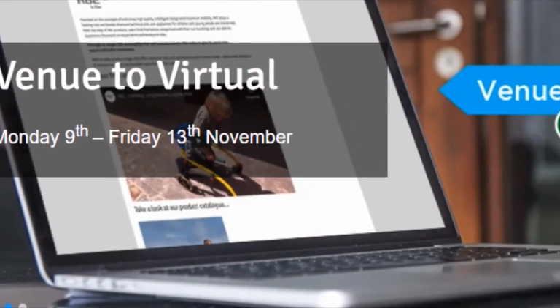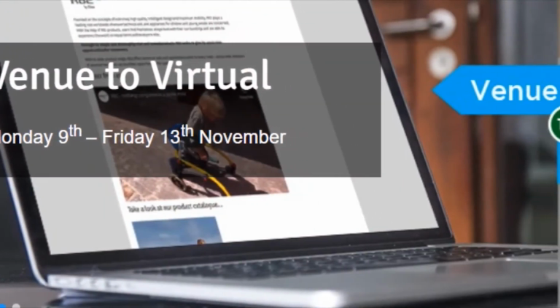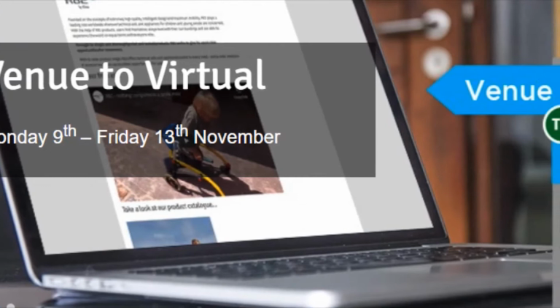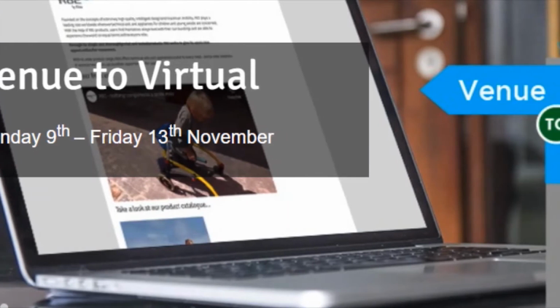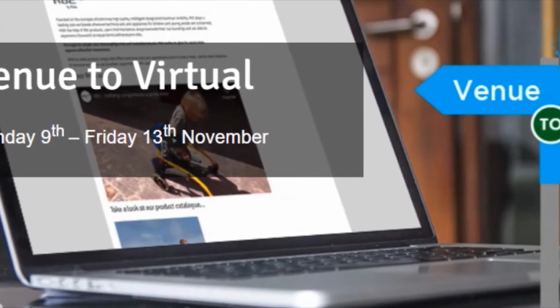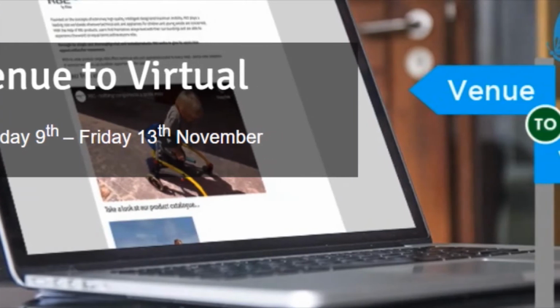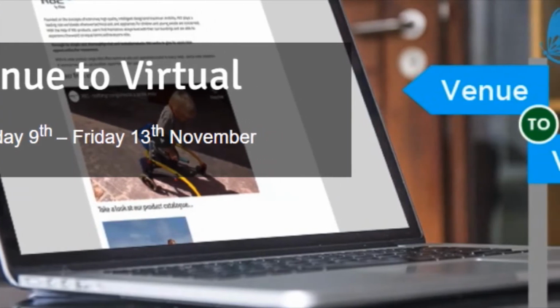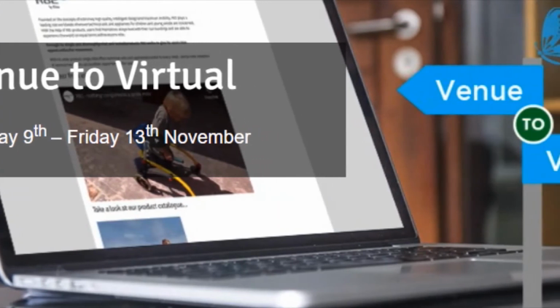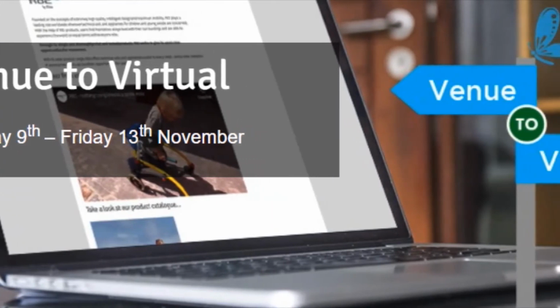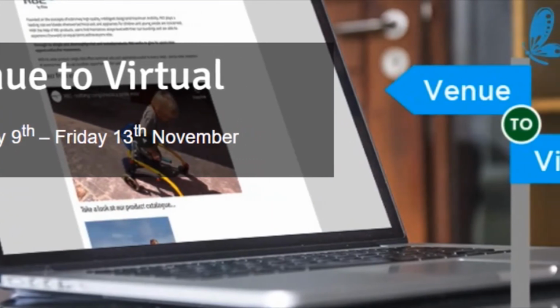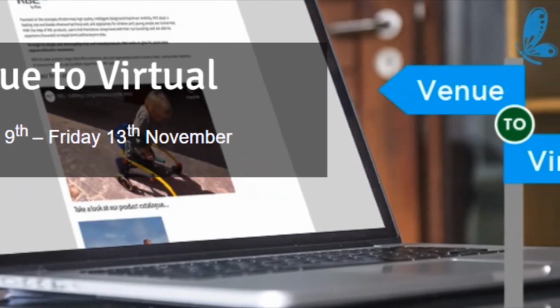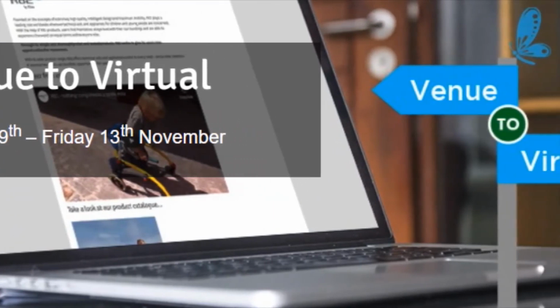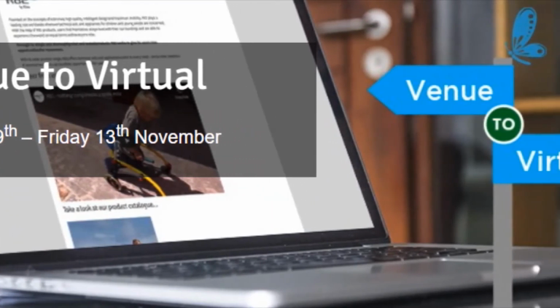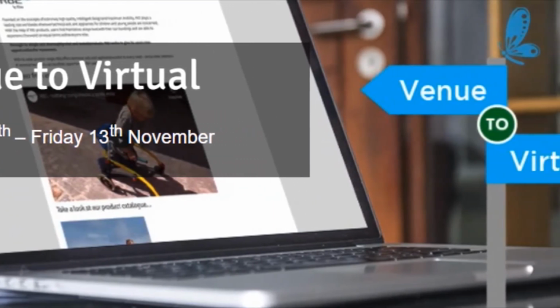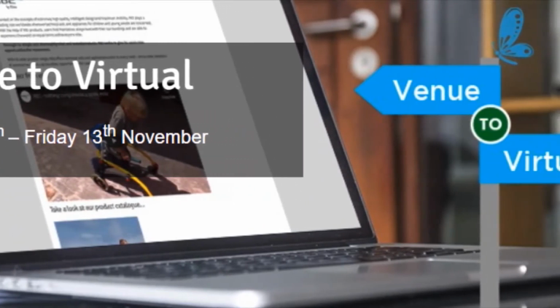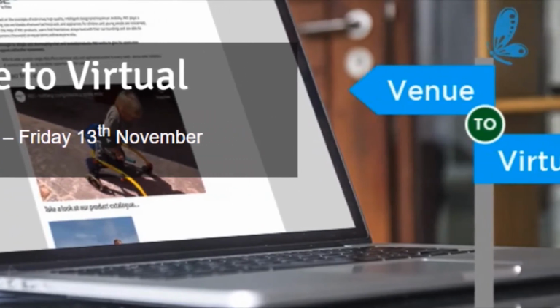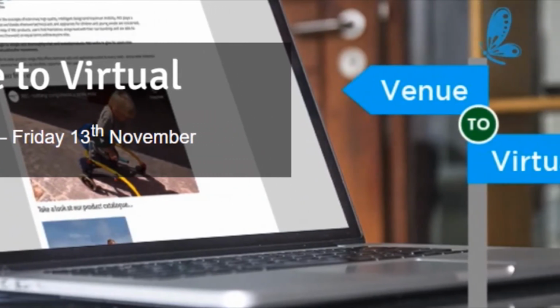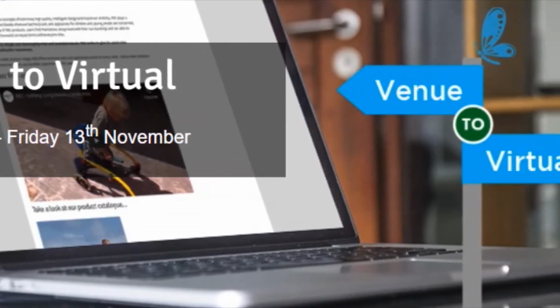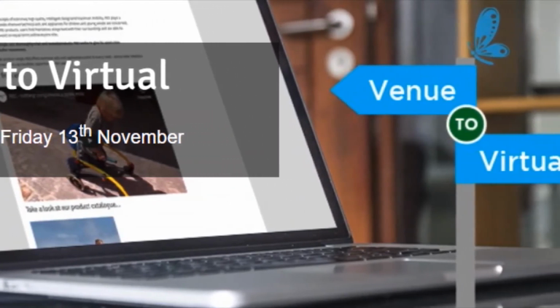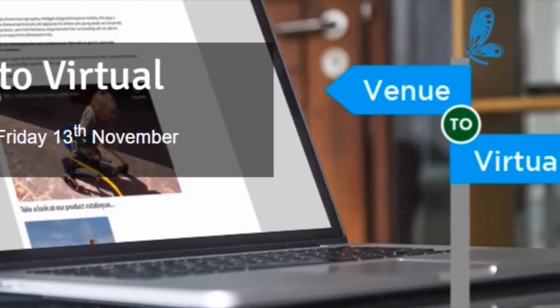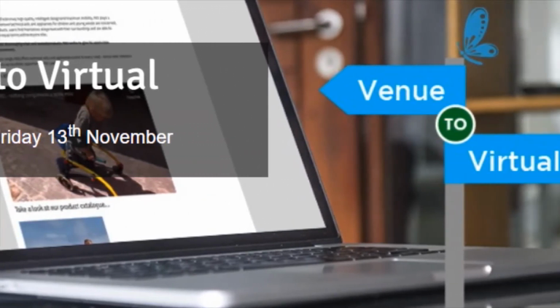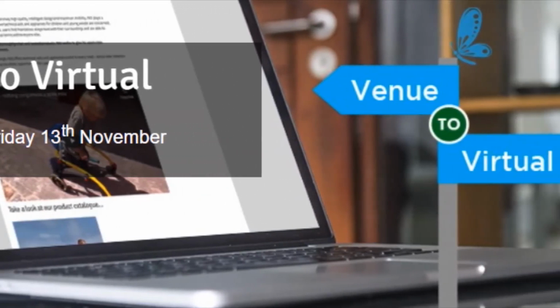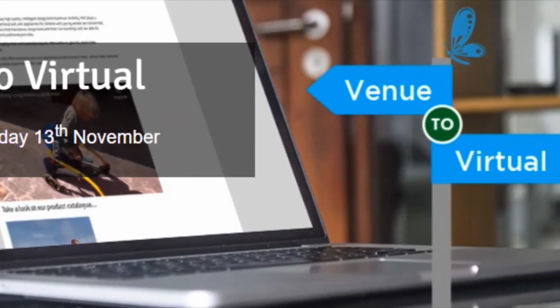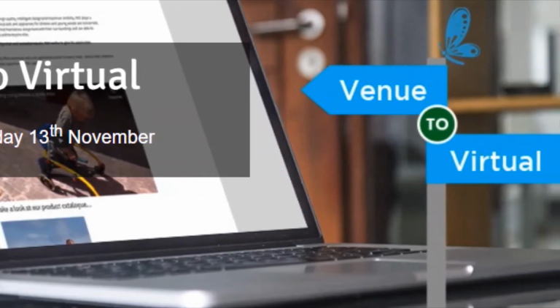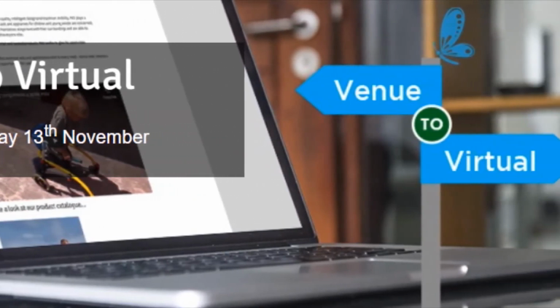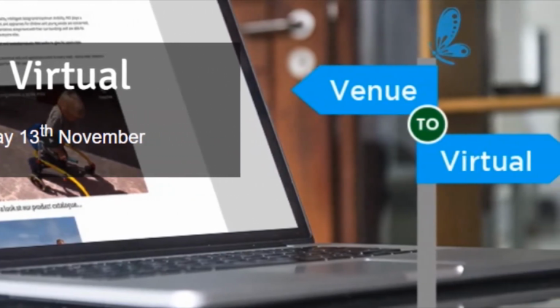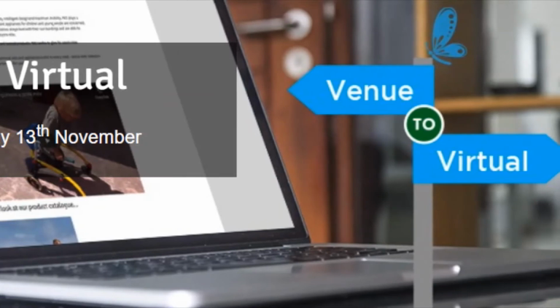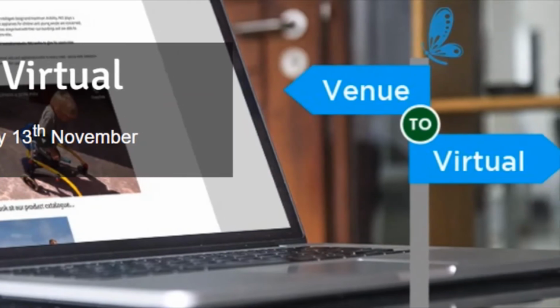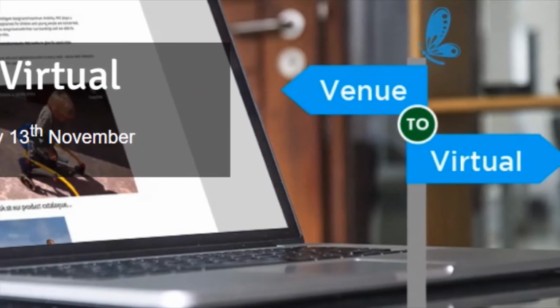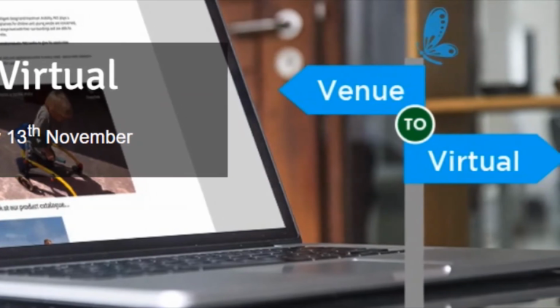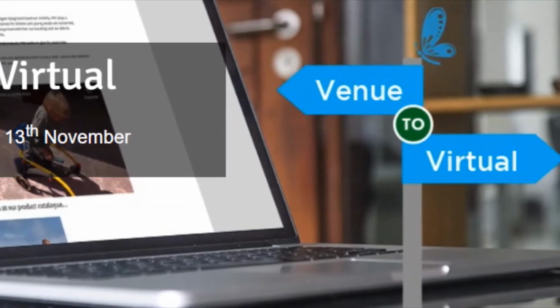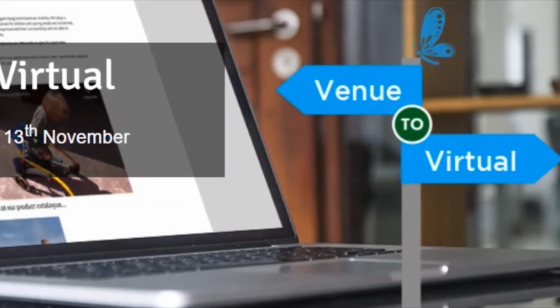Our digital platform, Venue2Virtual, provides an opportunity to further extend our reach globally to those who can't come and join in the fun in person.